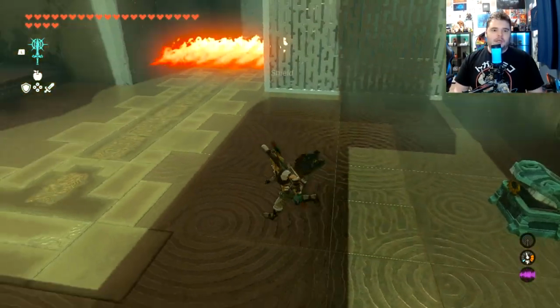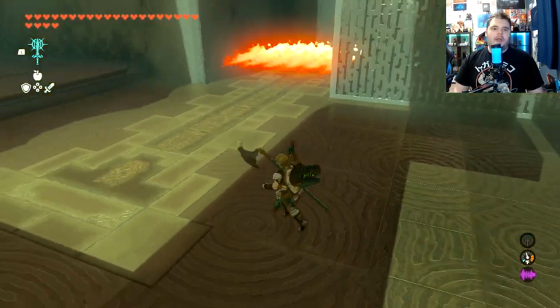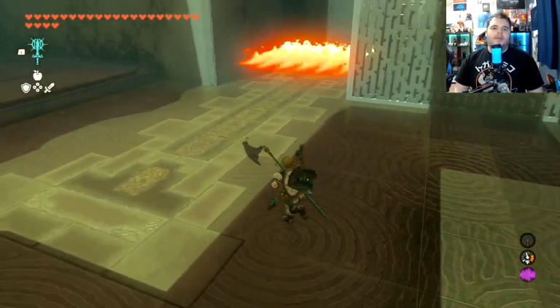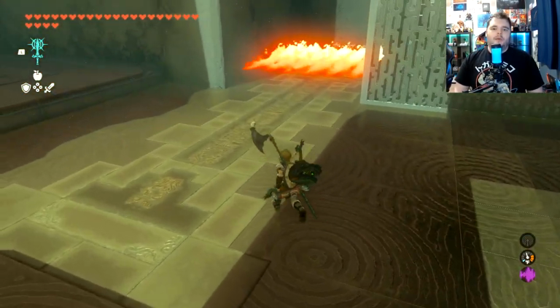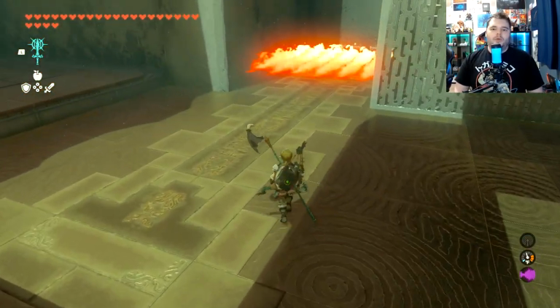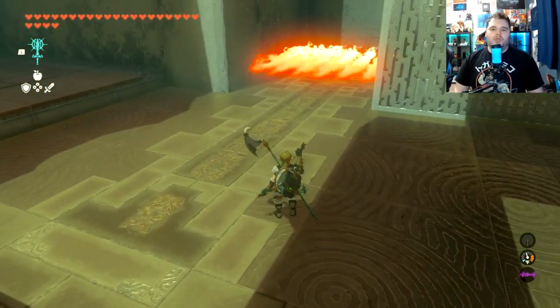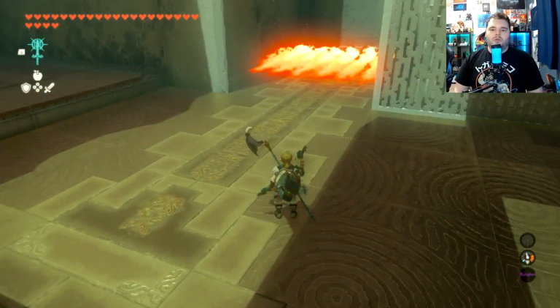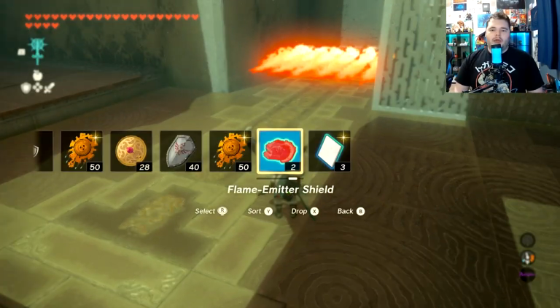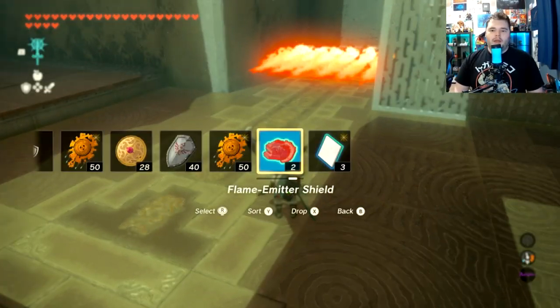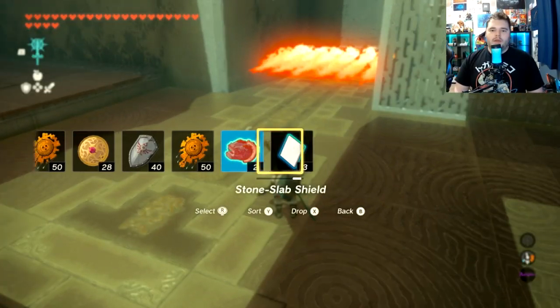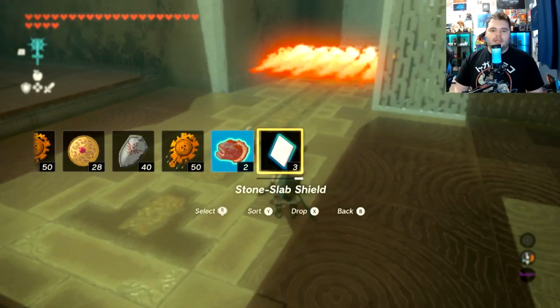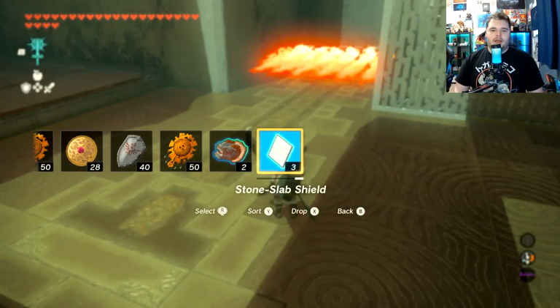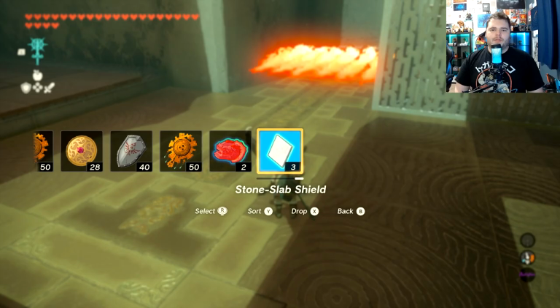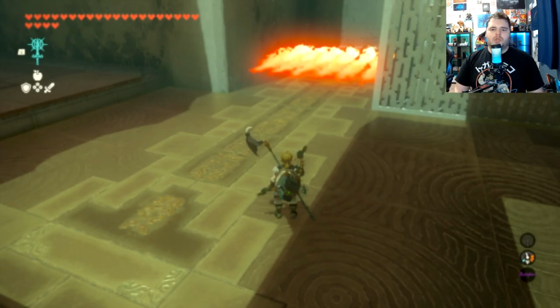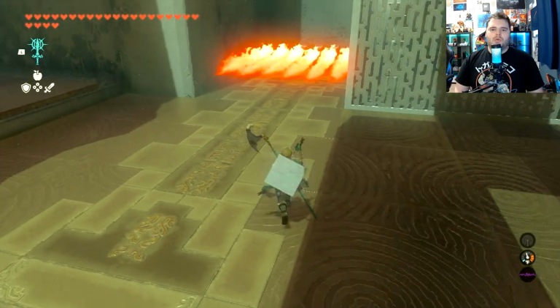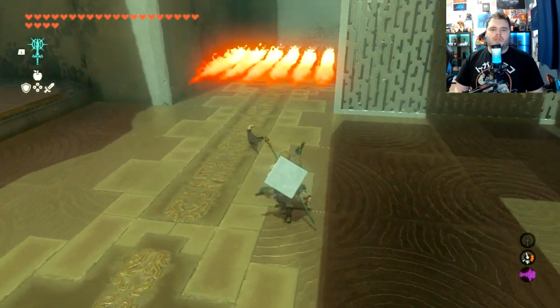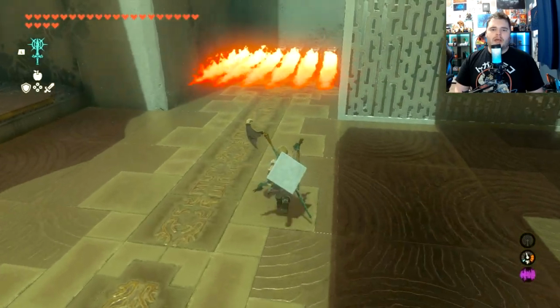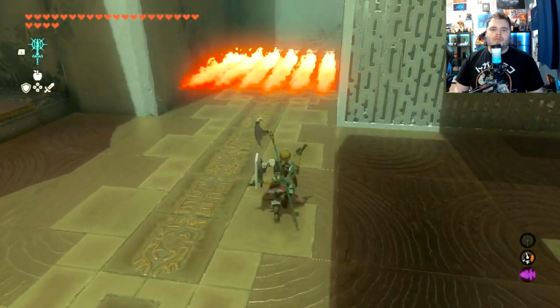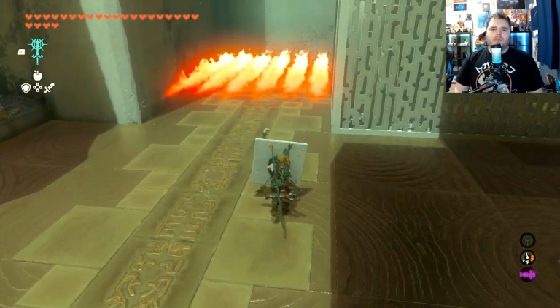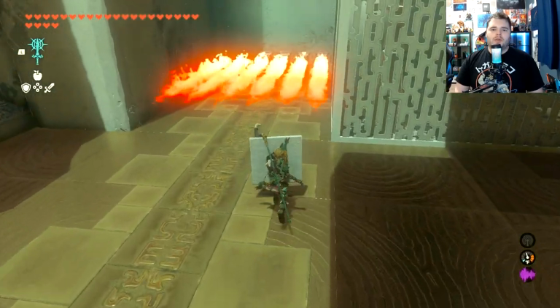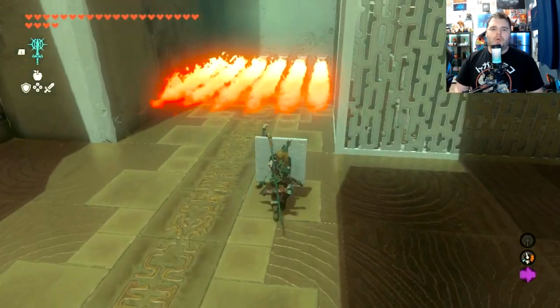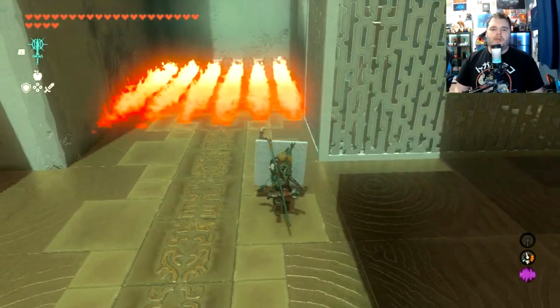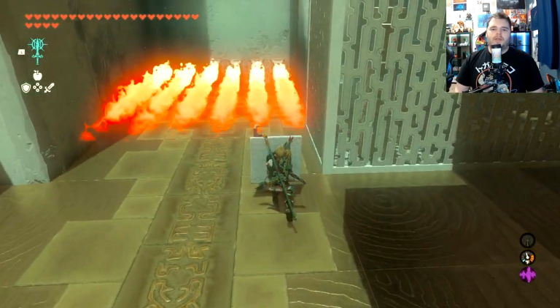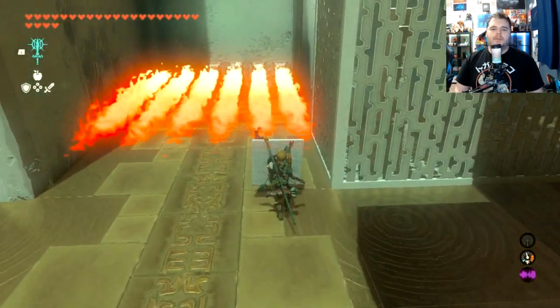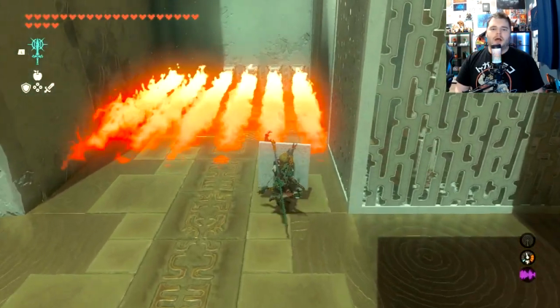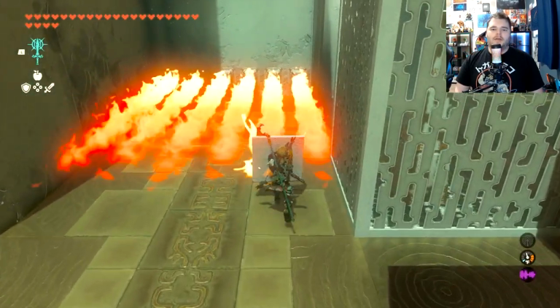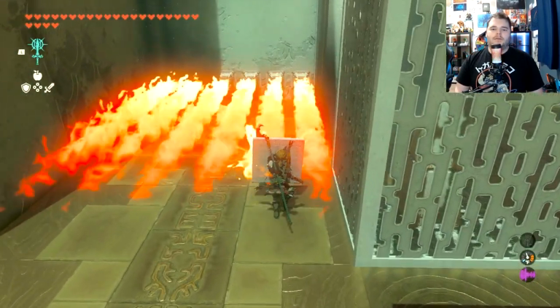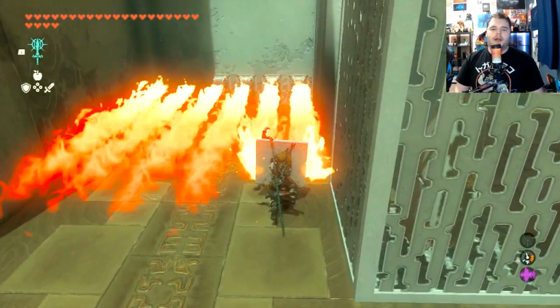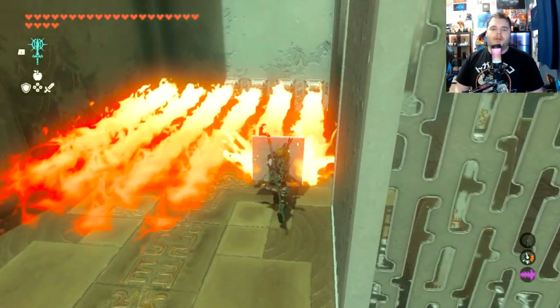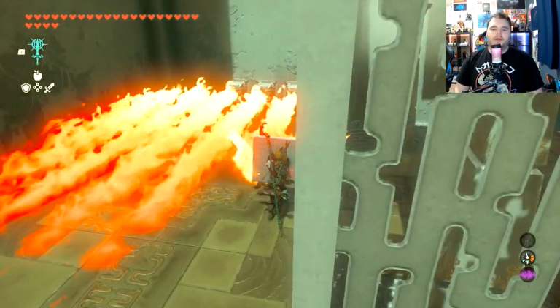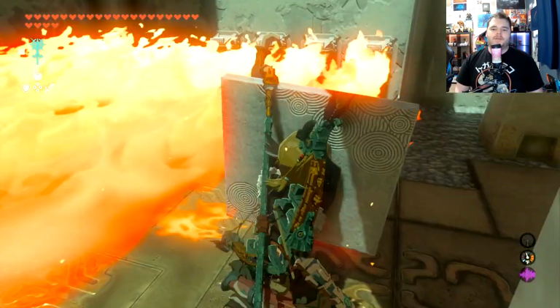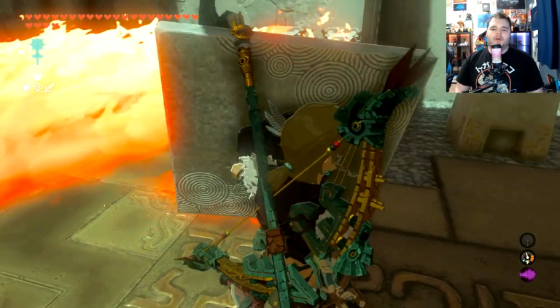And then once you do that, you can take out the stone slab shield and hold it to block the fire — easy peasy.